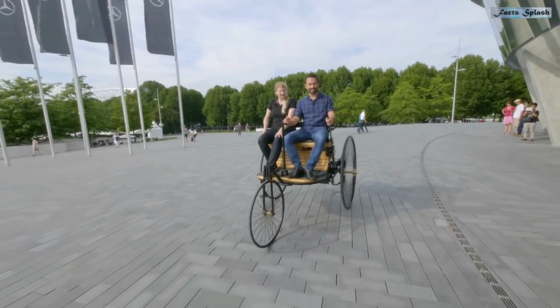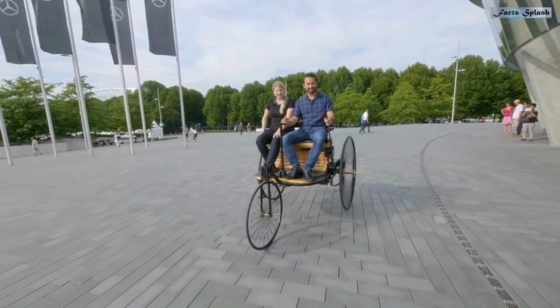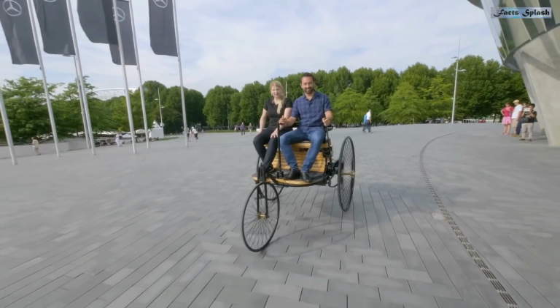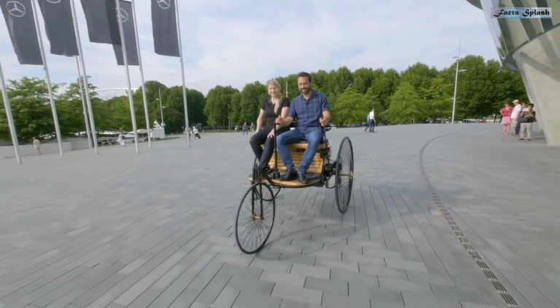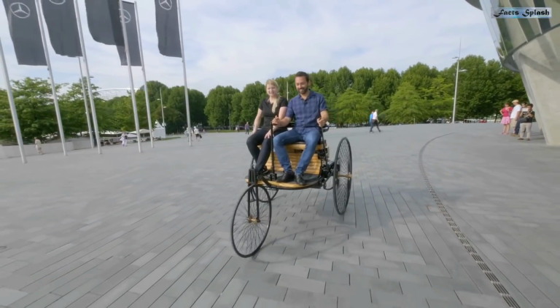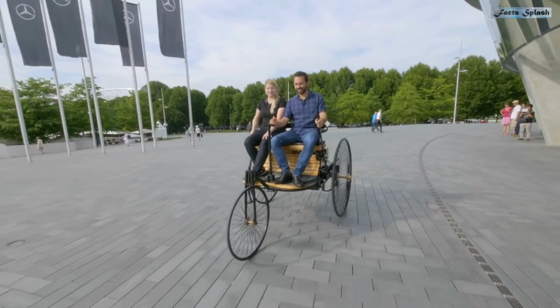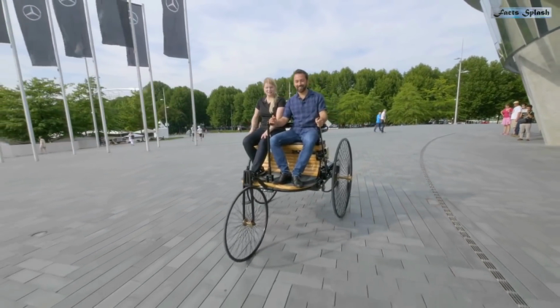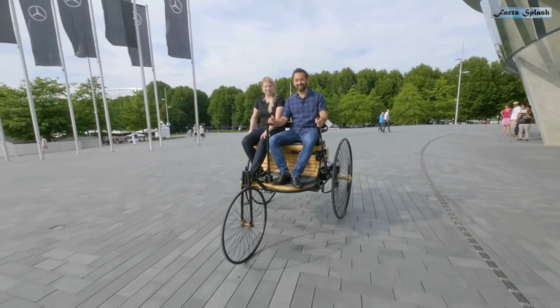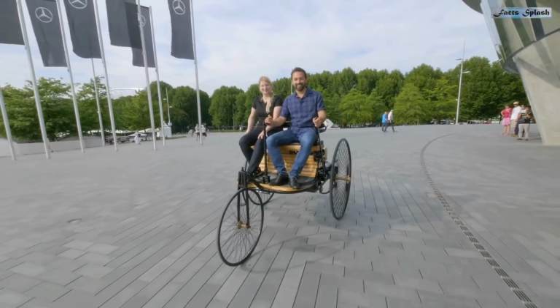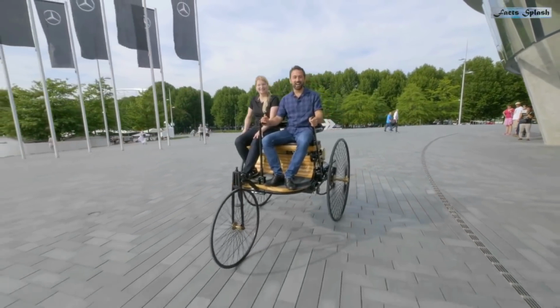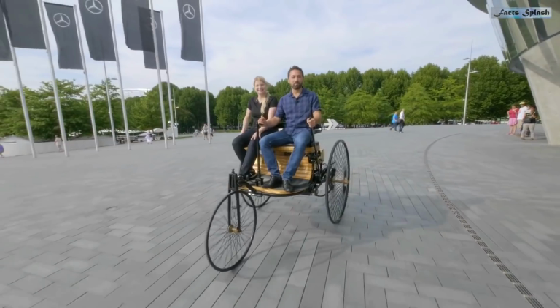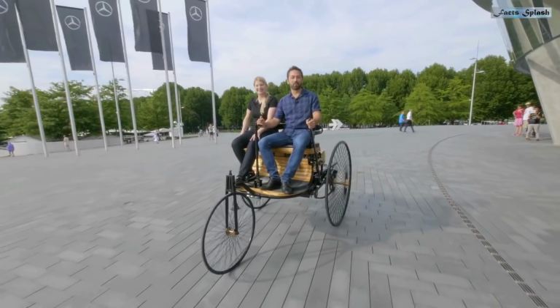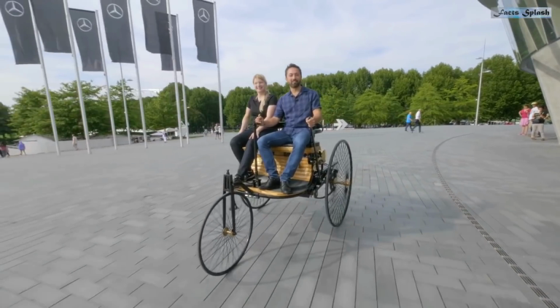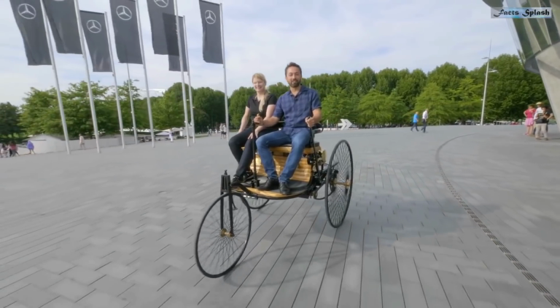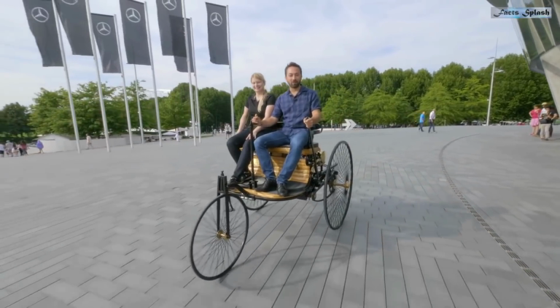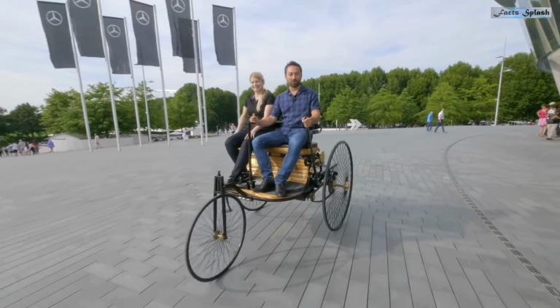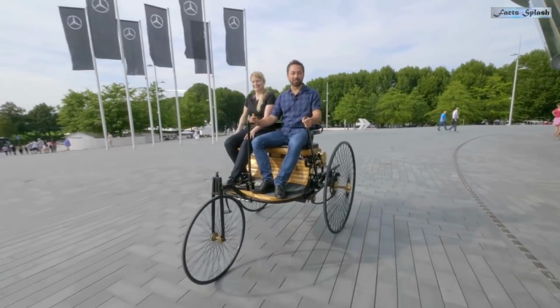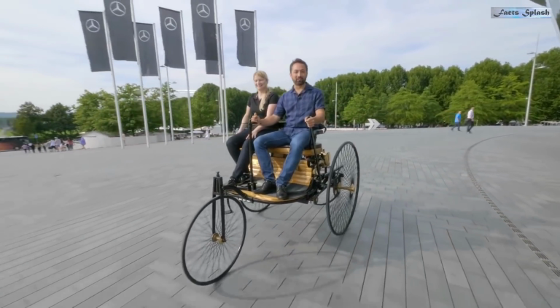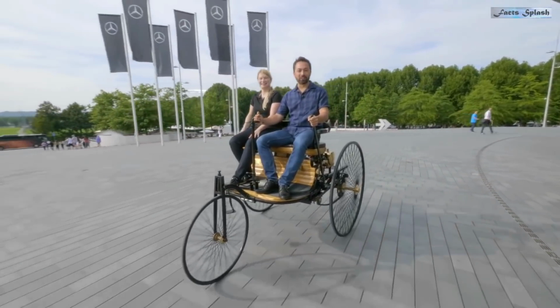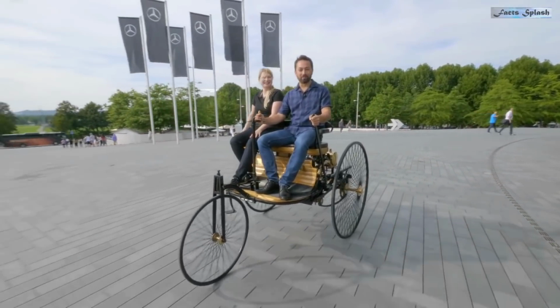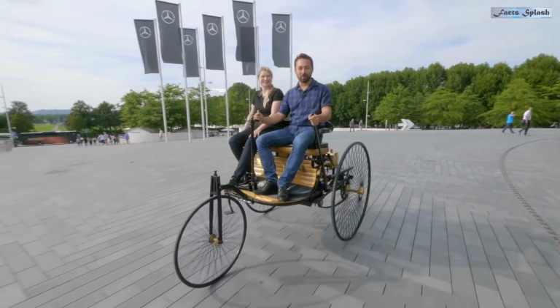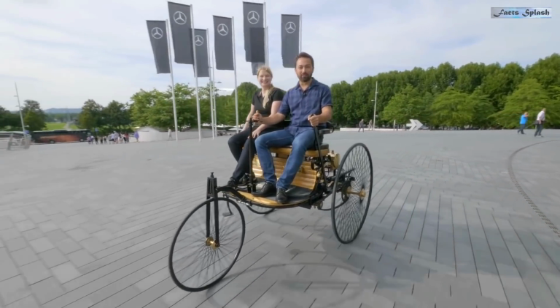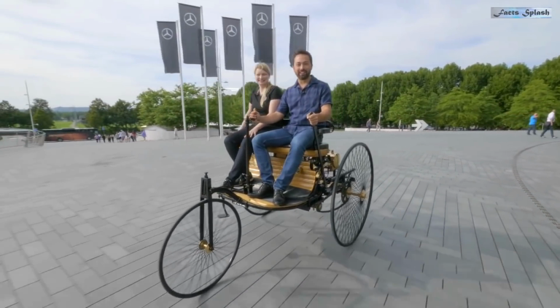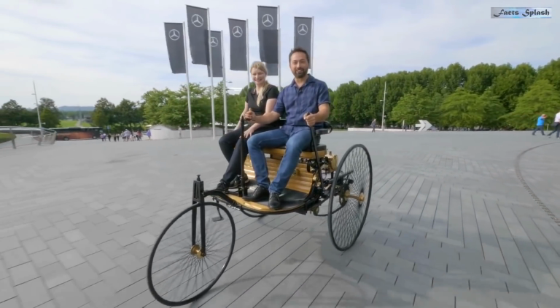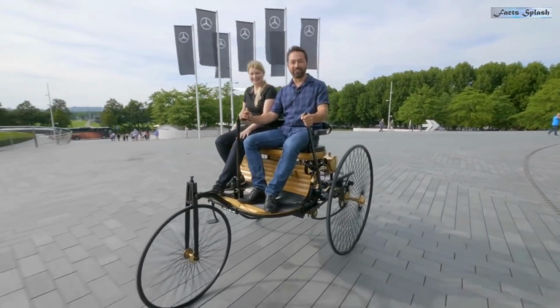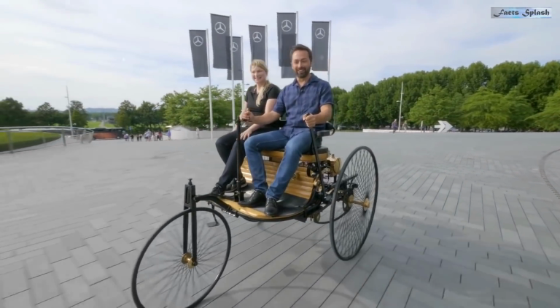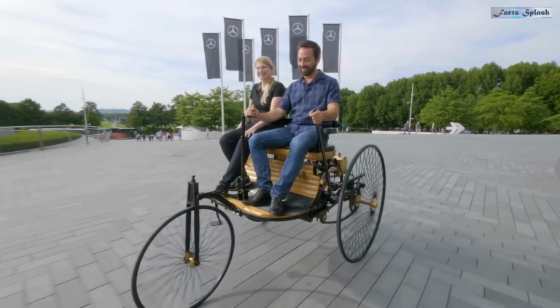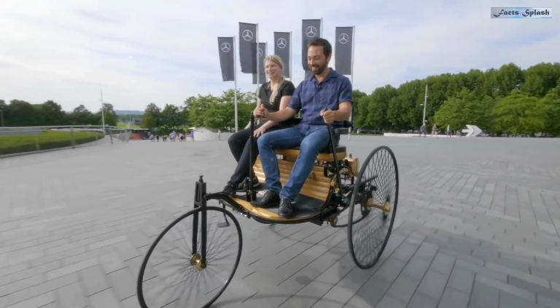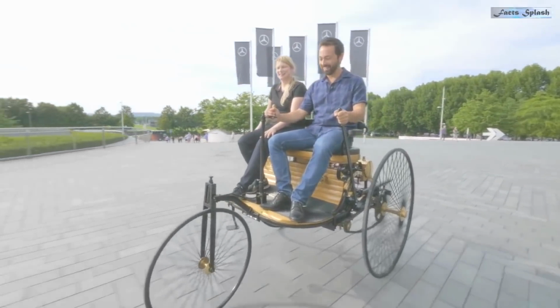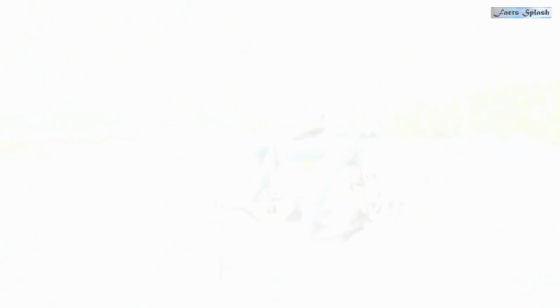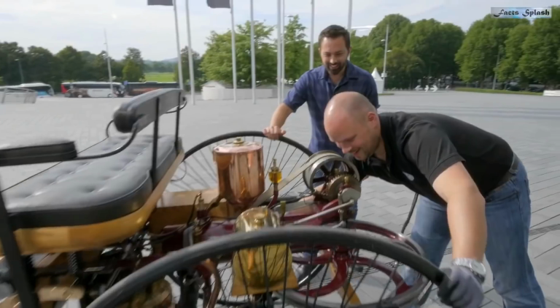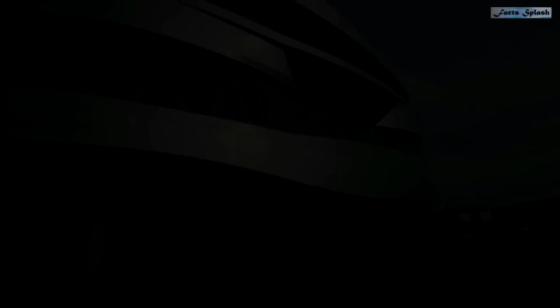This is the world's first true automobile, patented by Carl Benz of Germany in 1880.